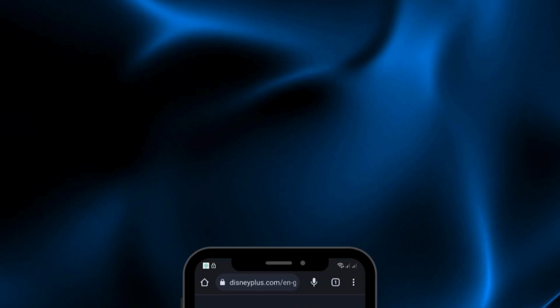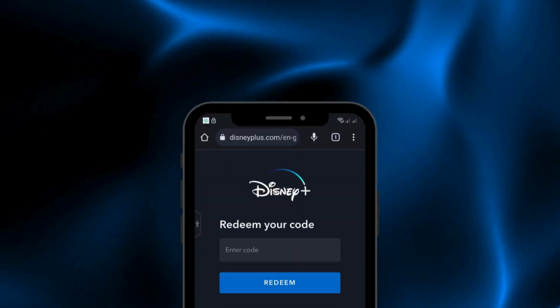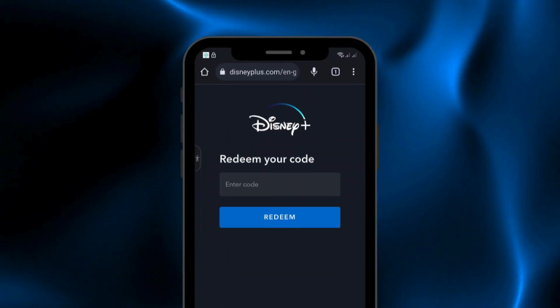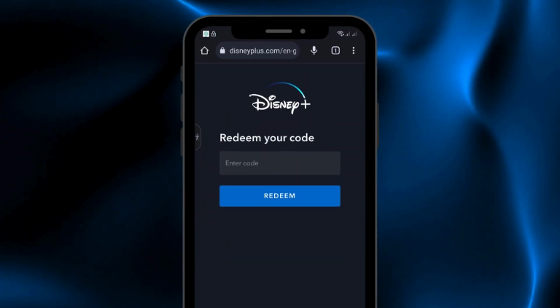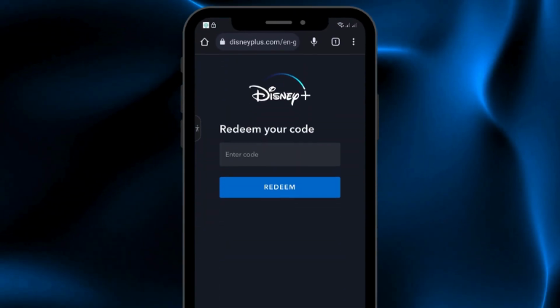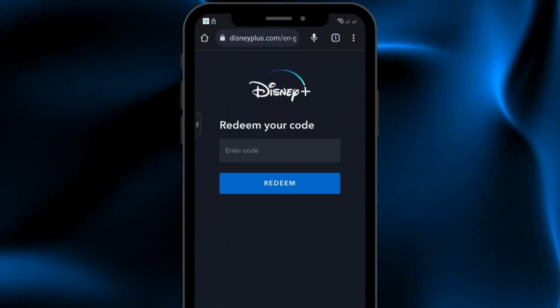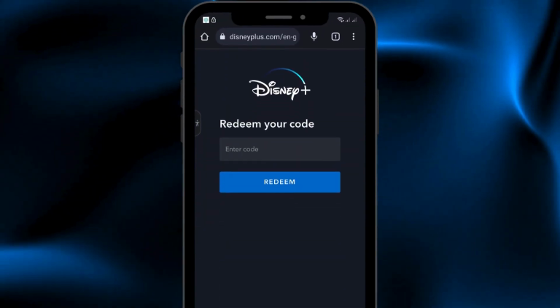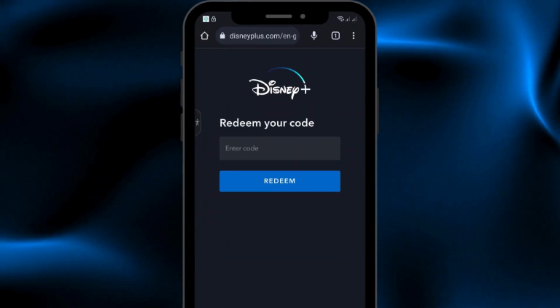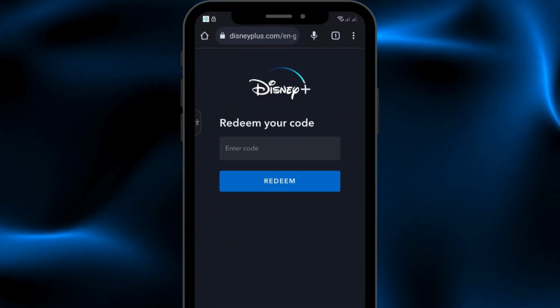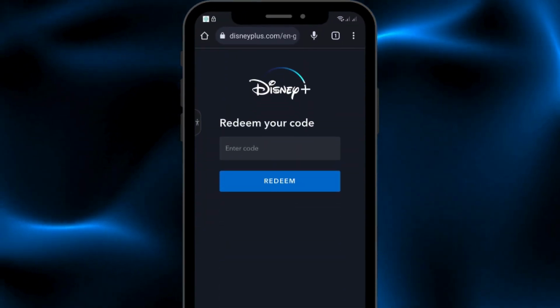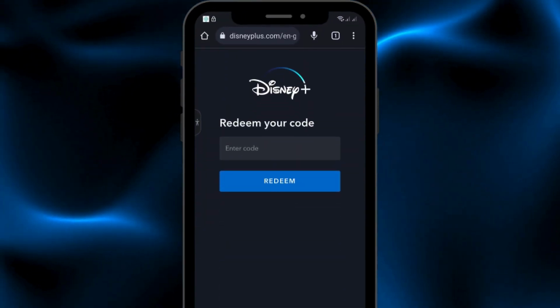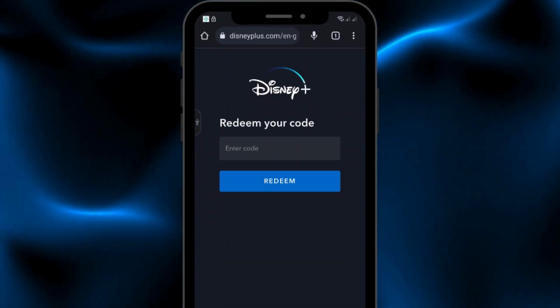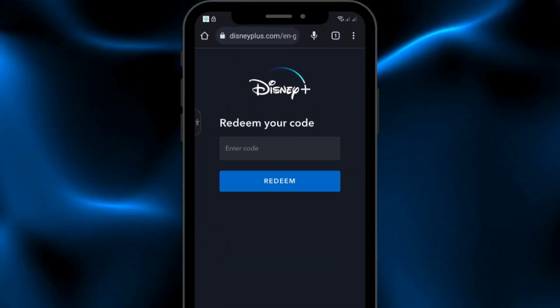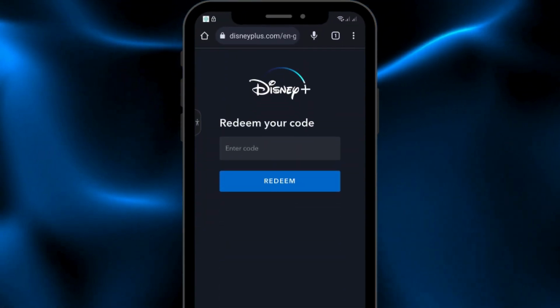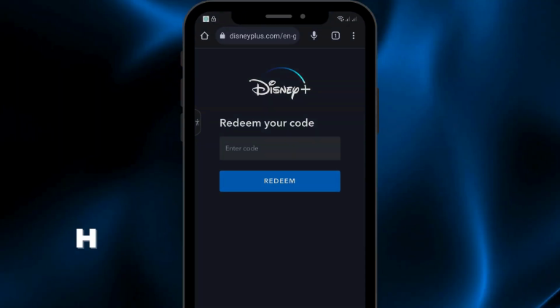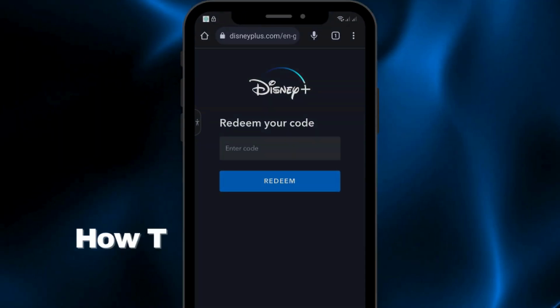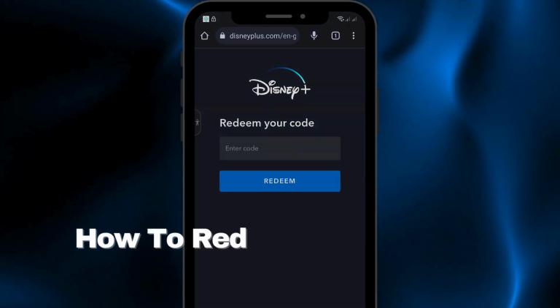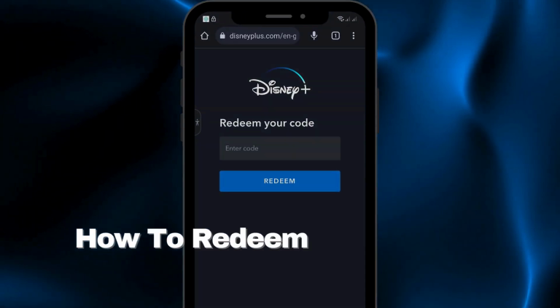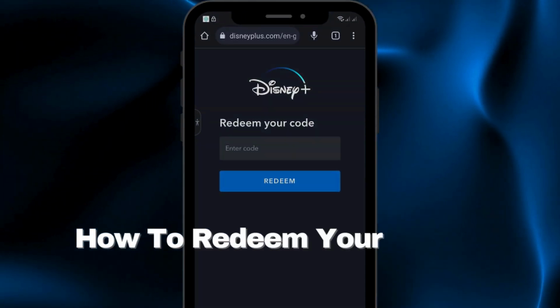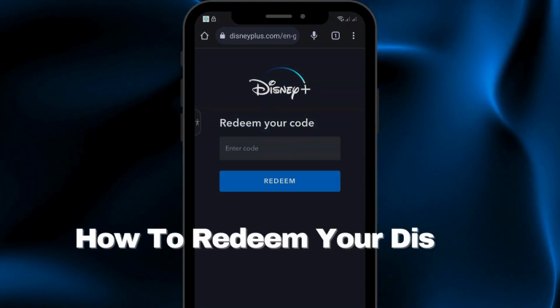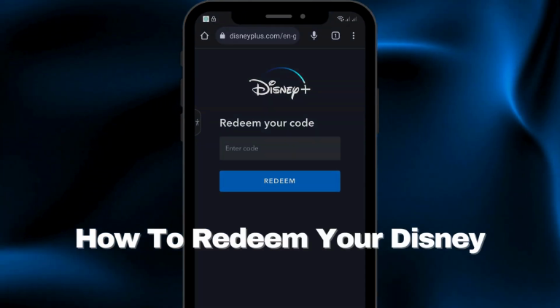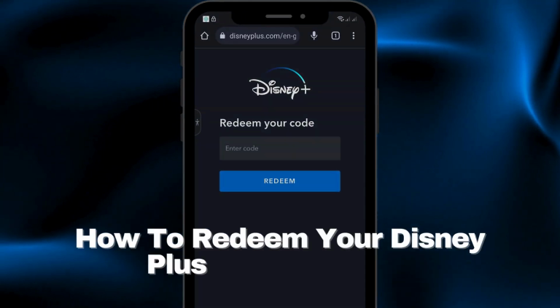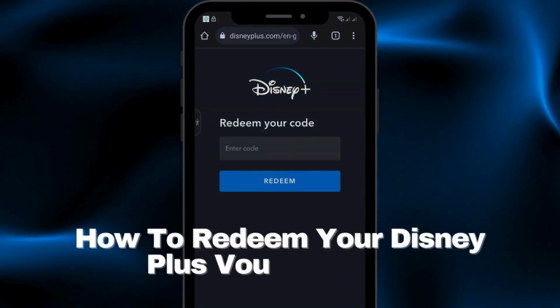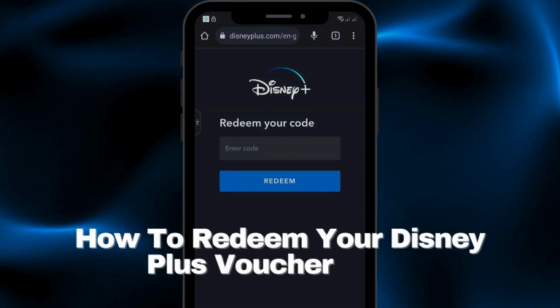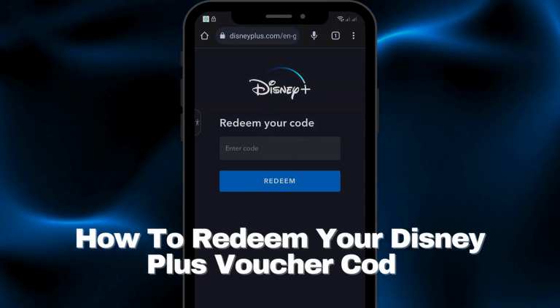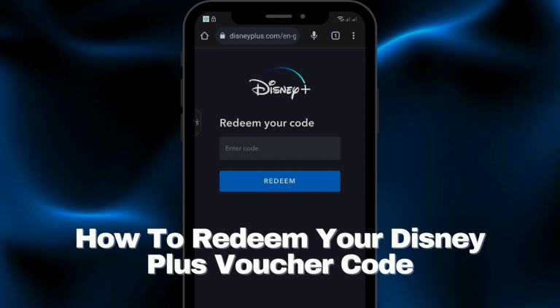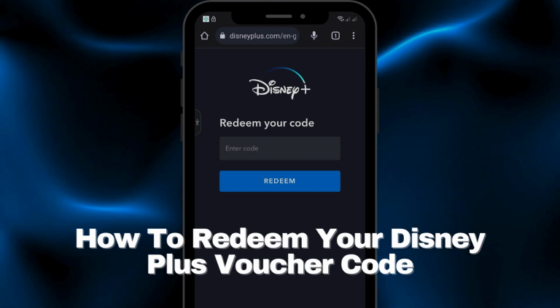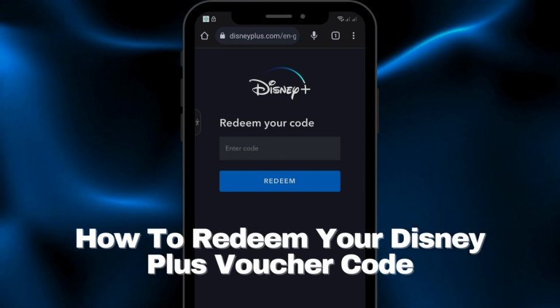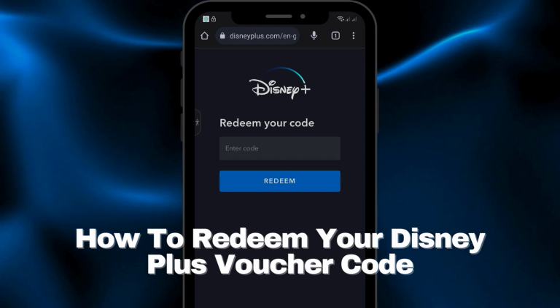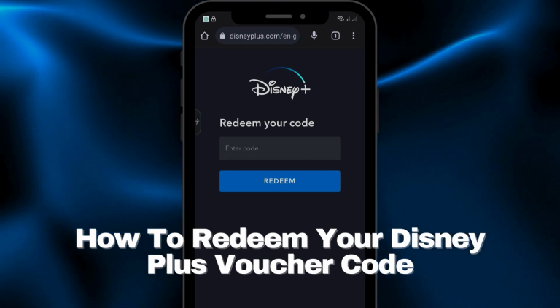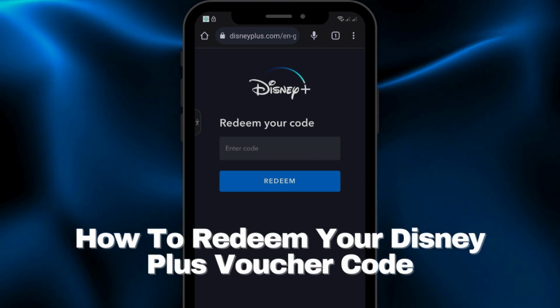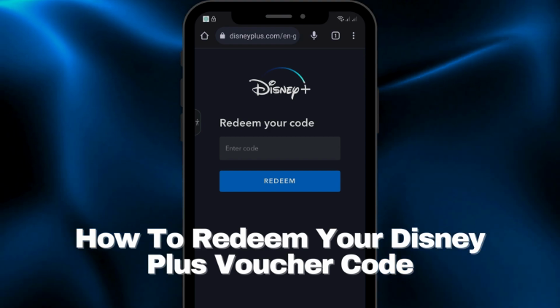Hello guys. In this video, I'm going to show you how you can redeem your Disney Plus voucher code. So let's get started.